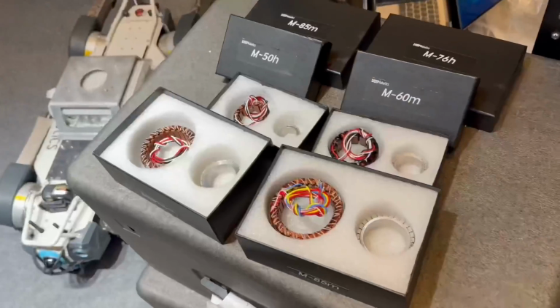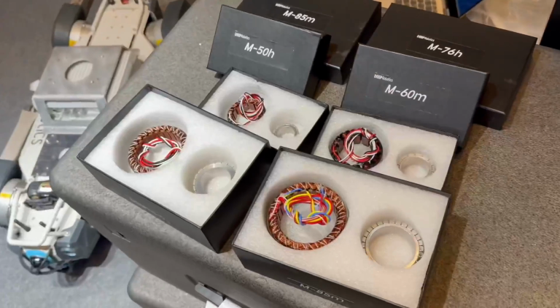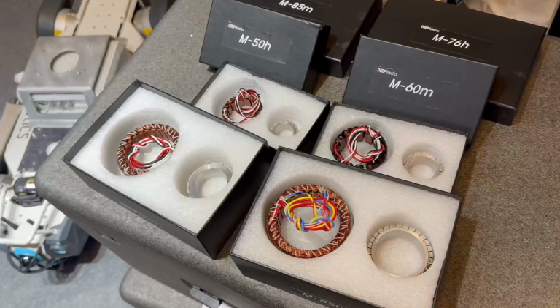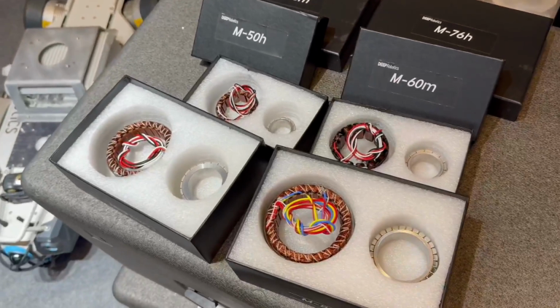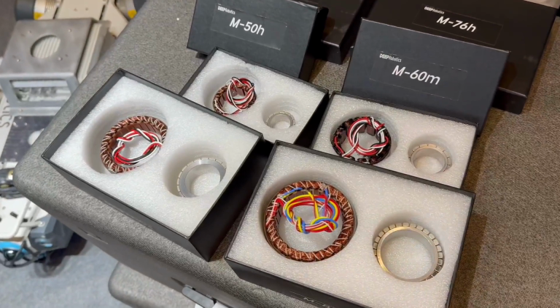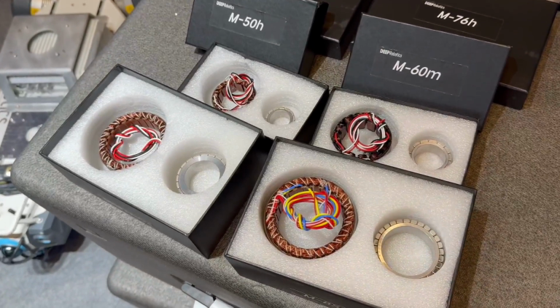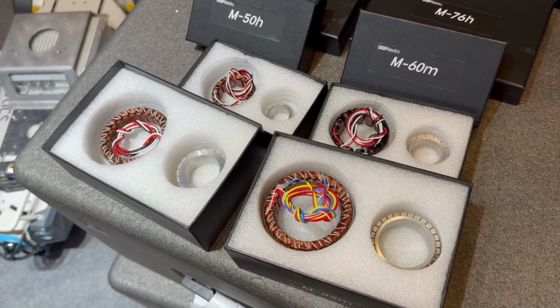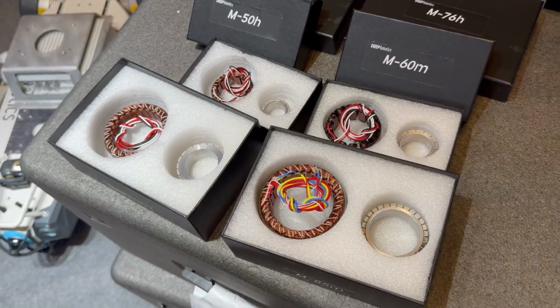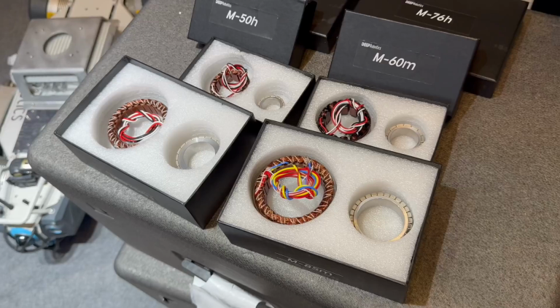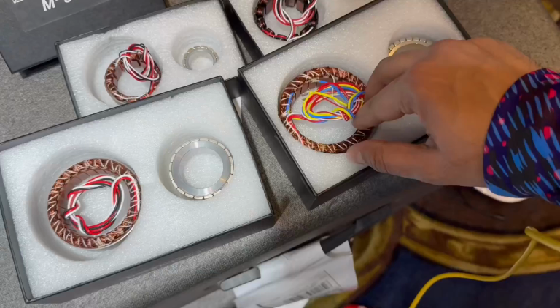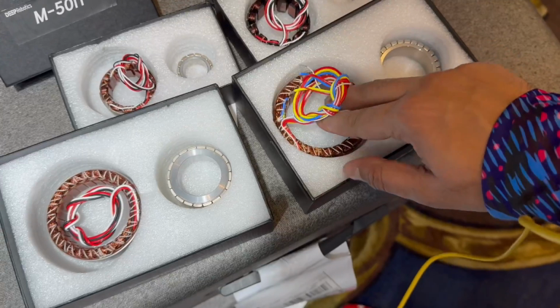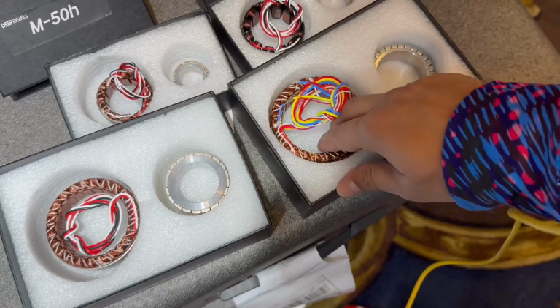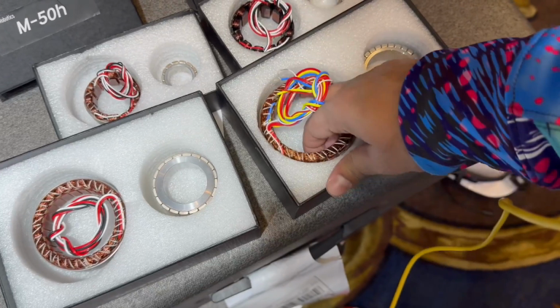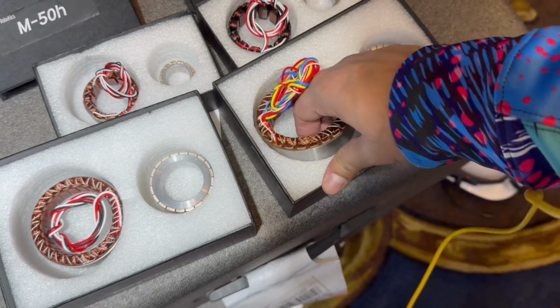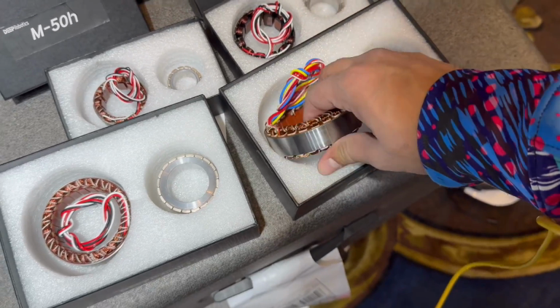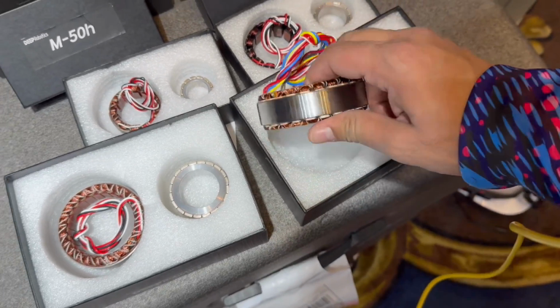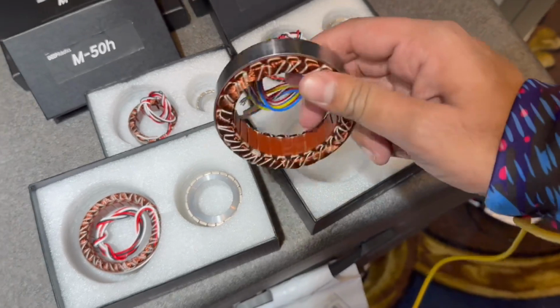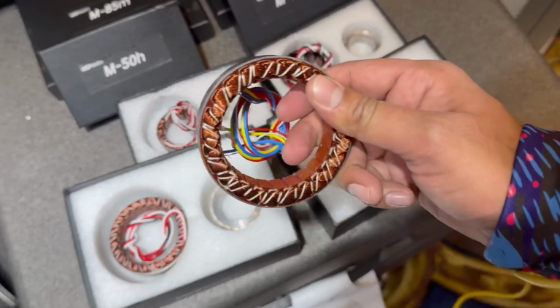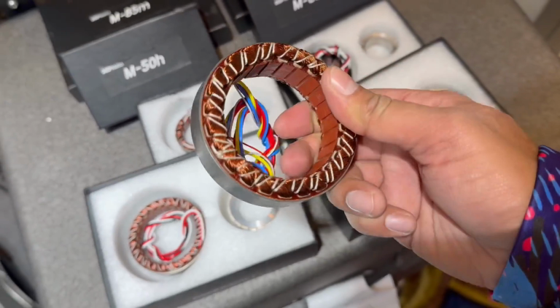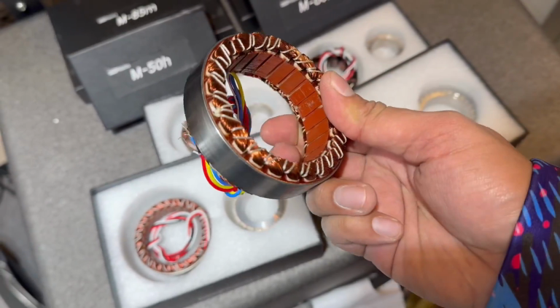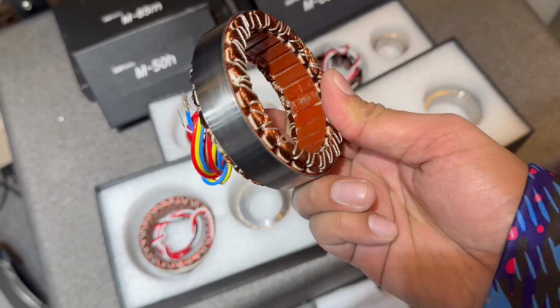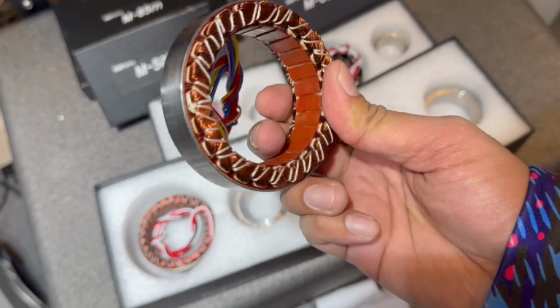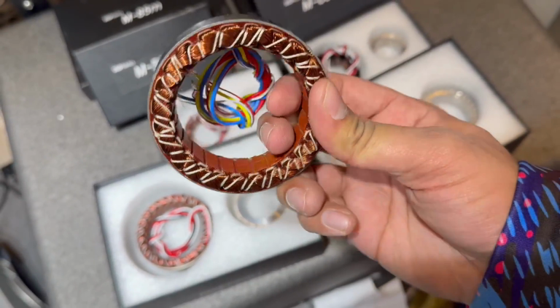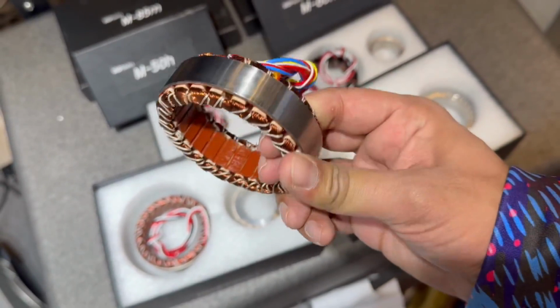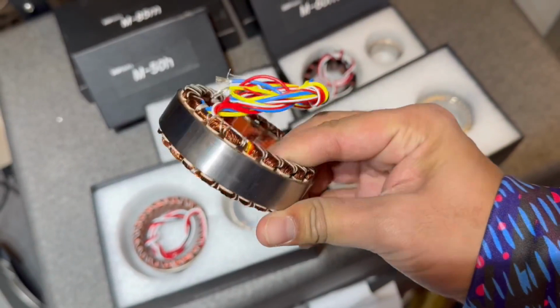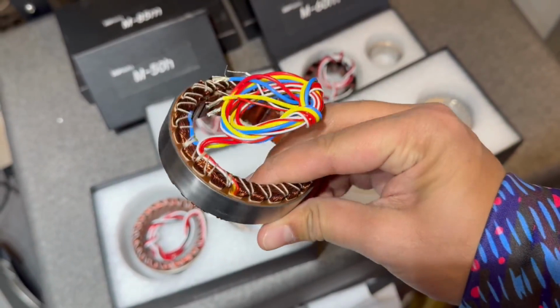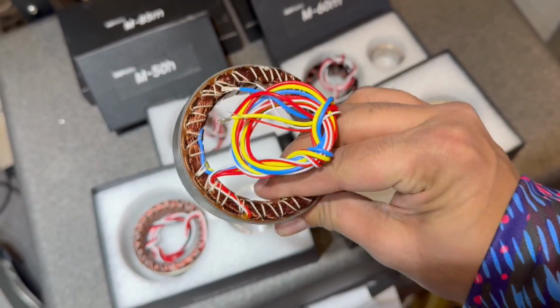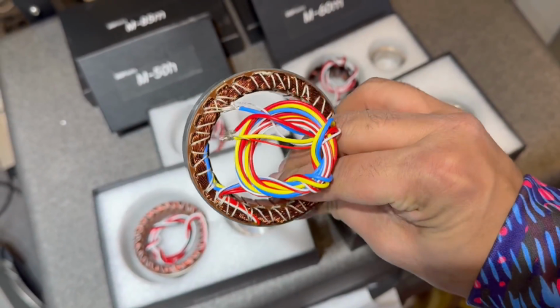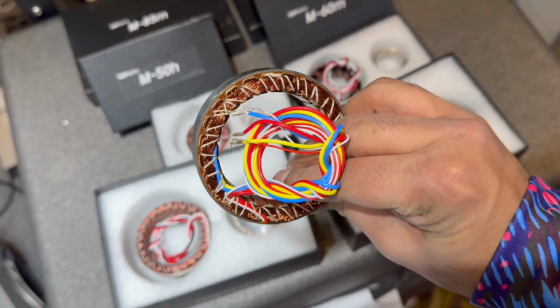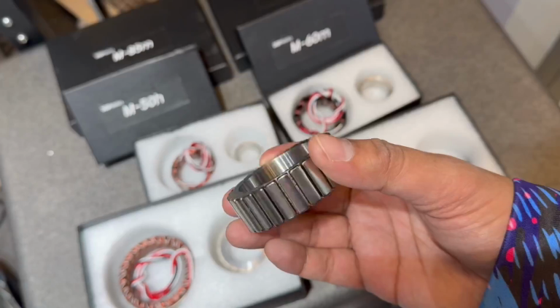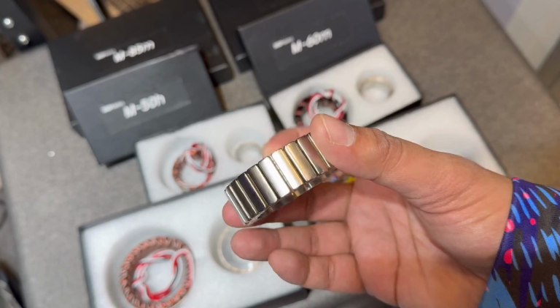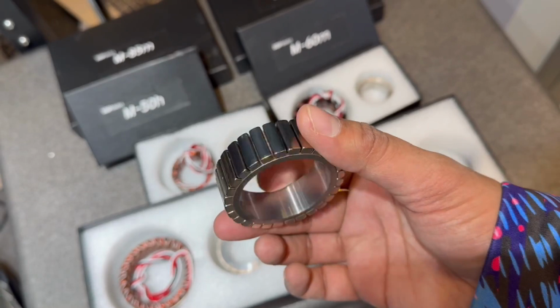We make our own motors and everything in-house. Oh, so you guys have your own design? Yeah. What else do you have at the booth? That's really cool.